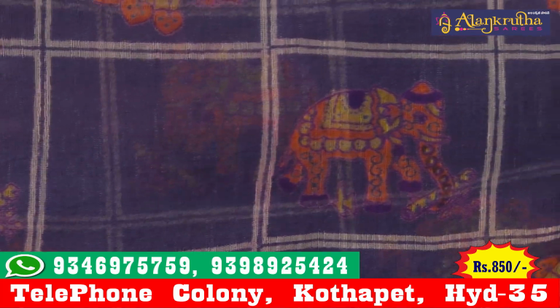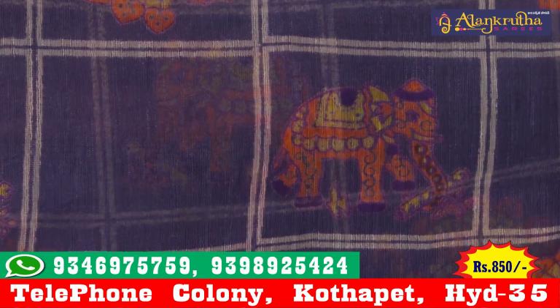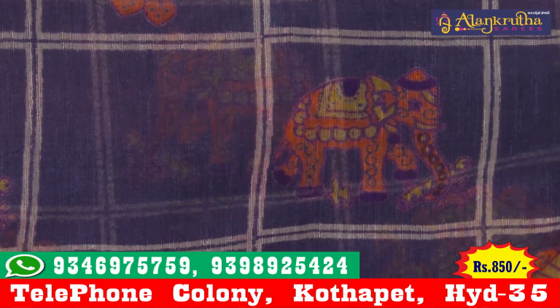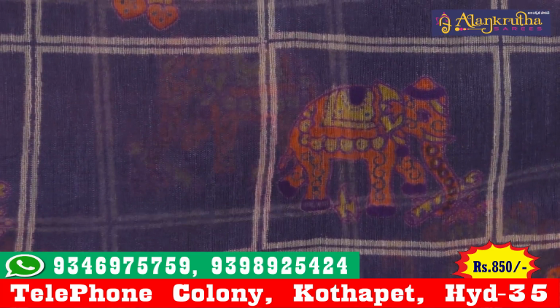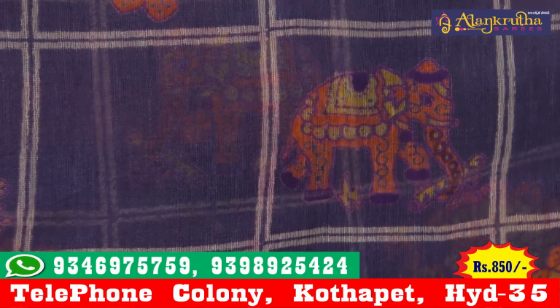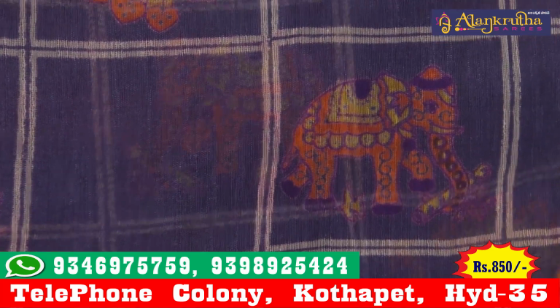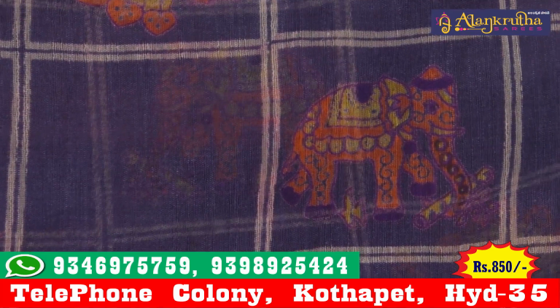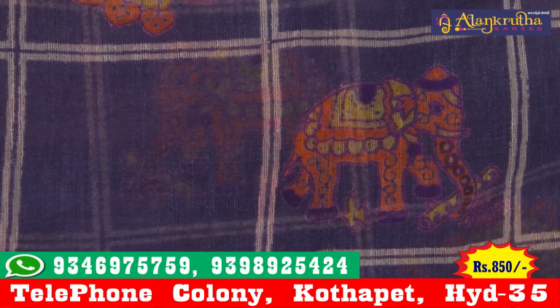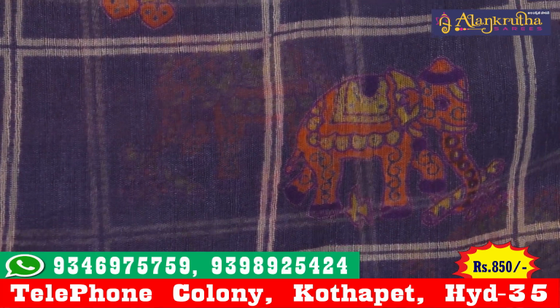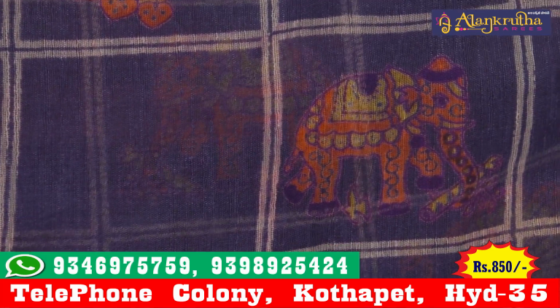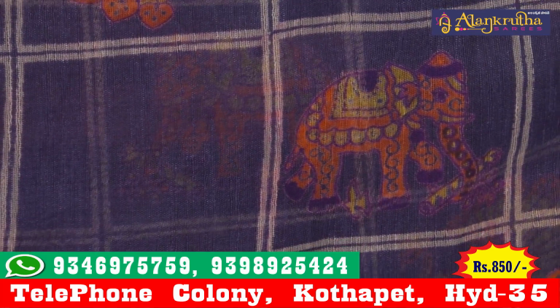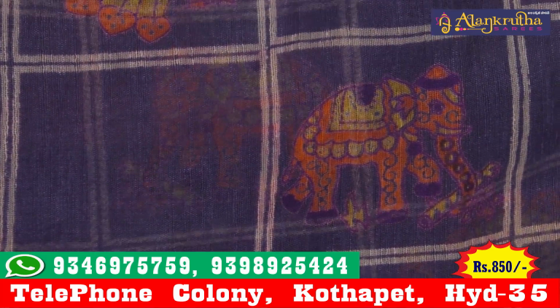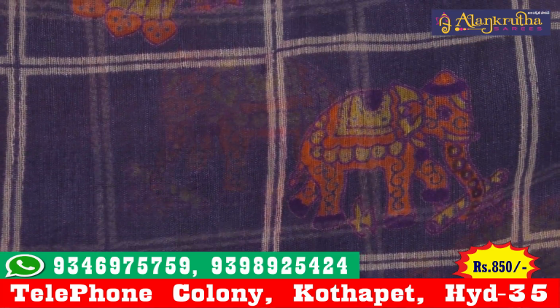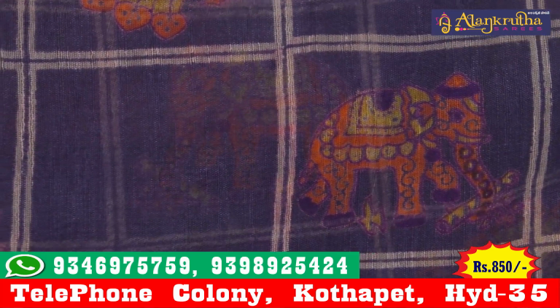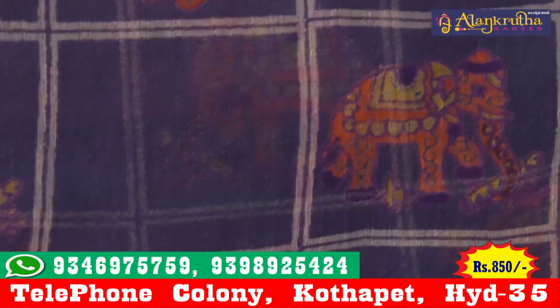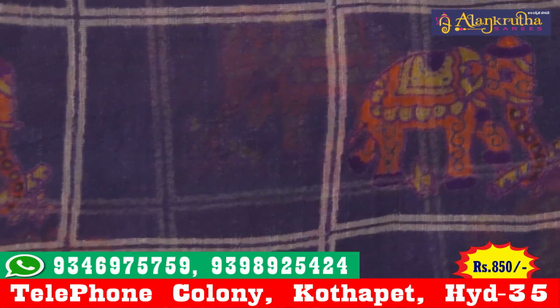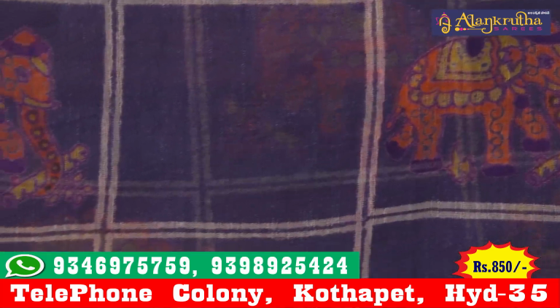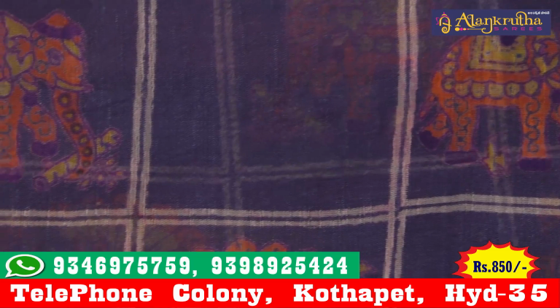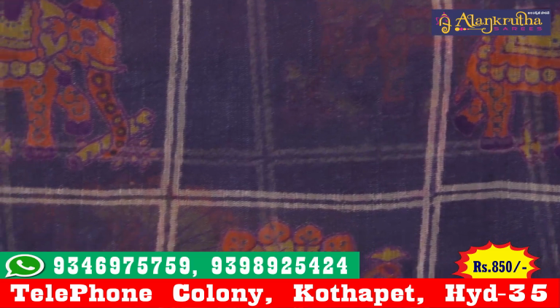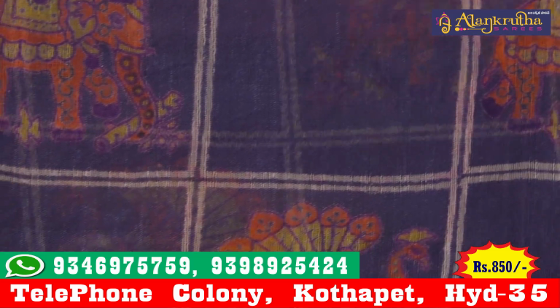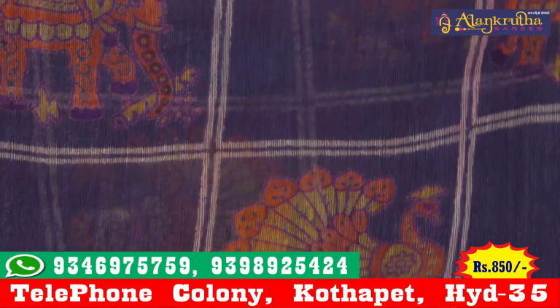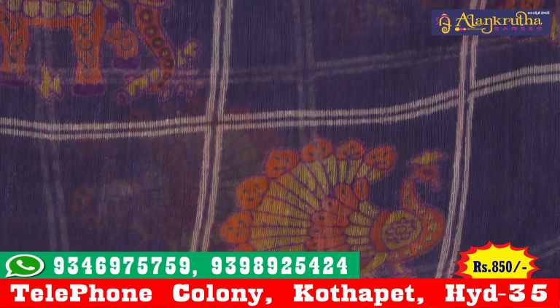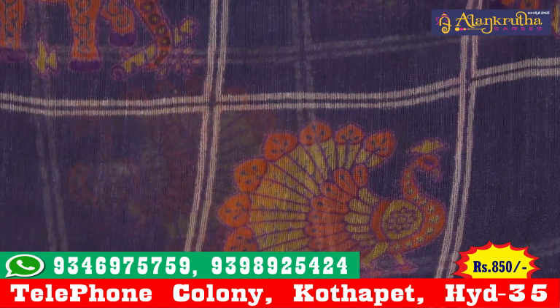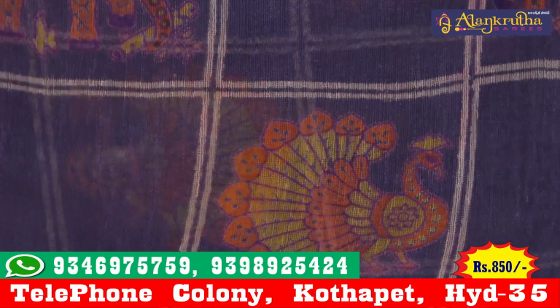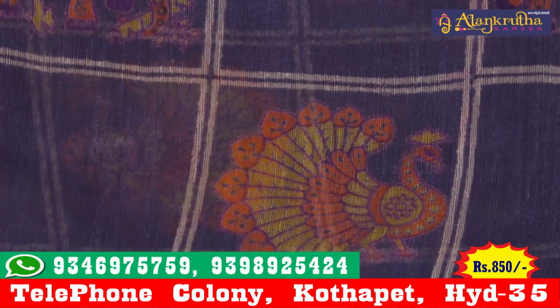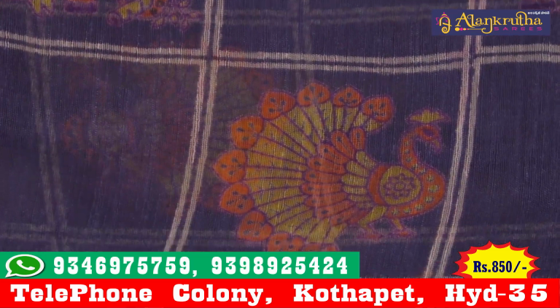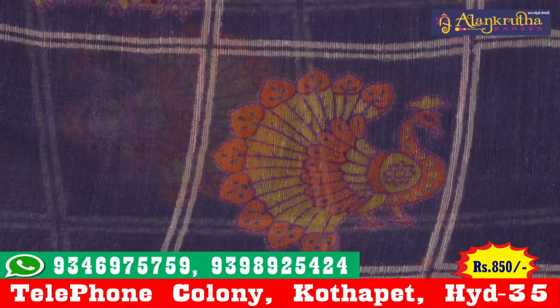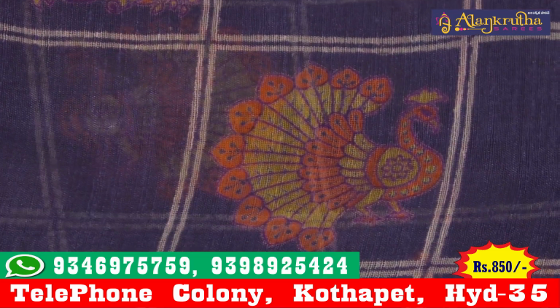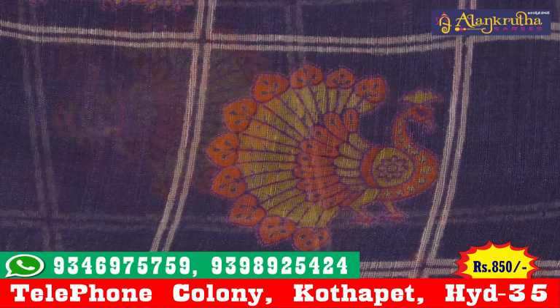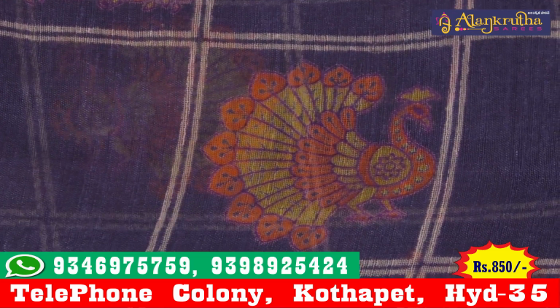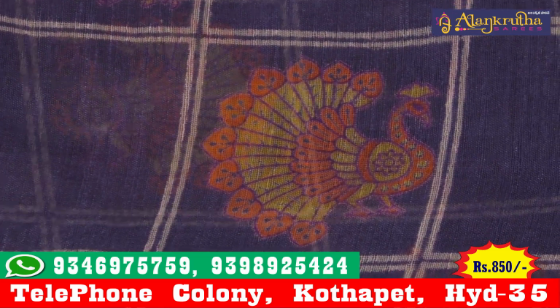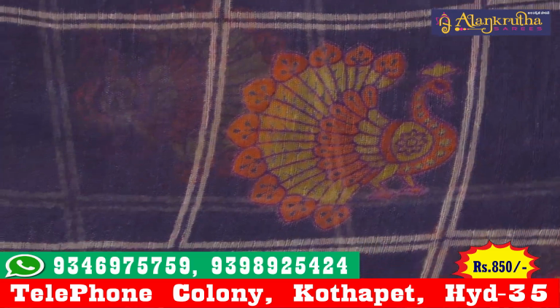We can work this into an elephant design.